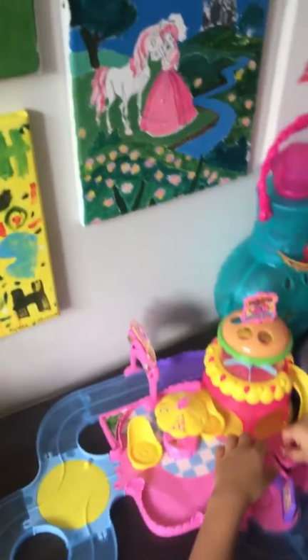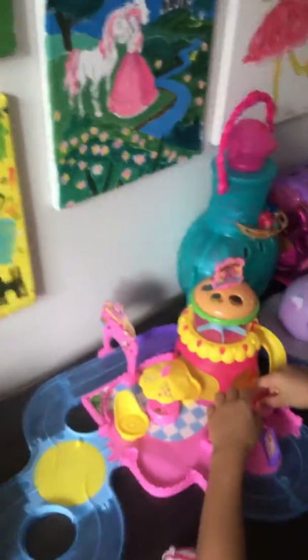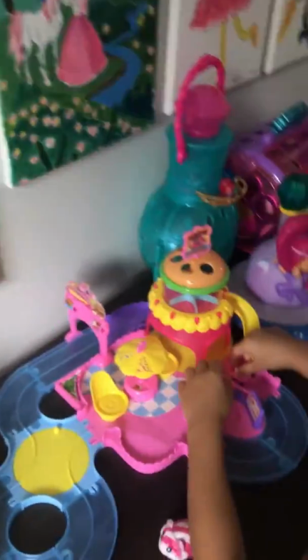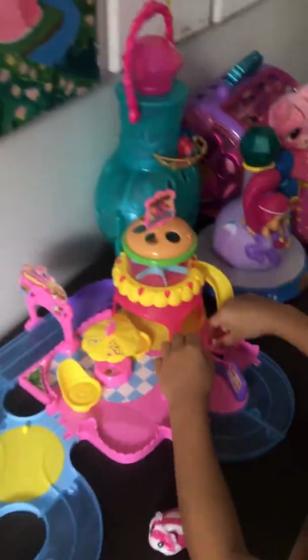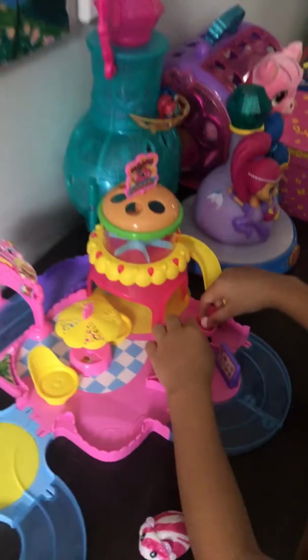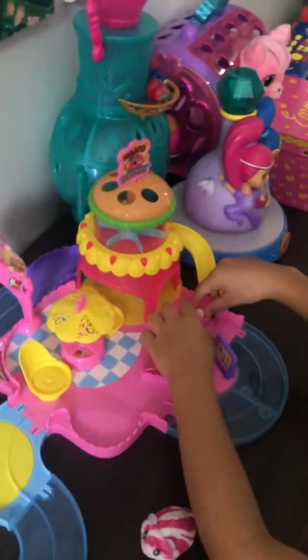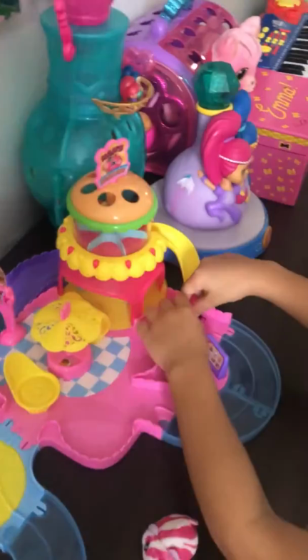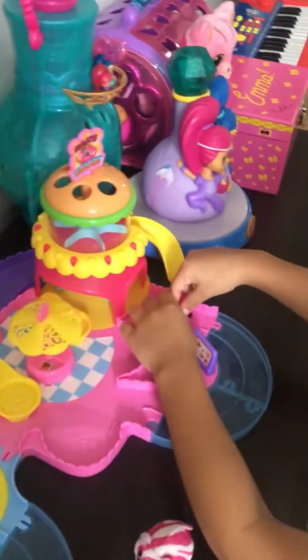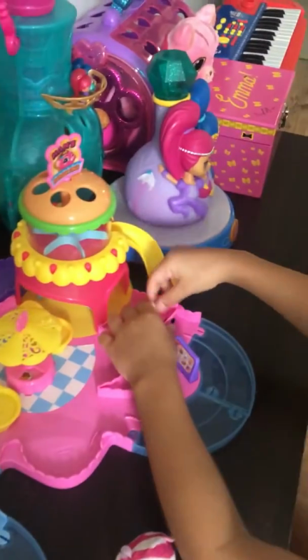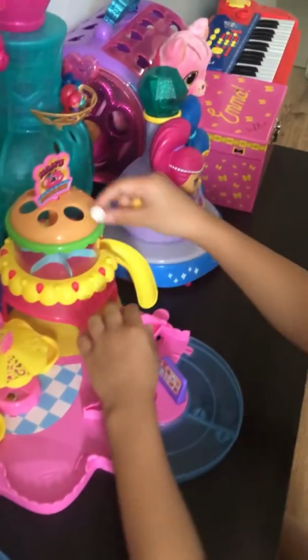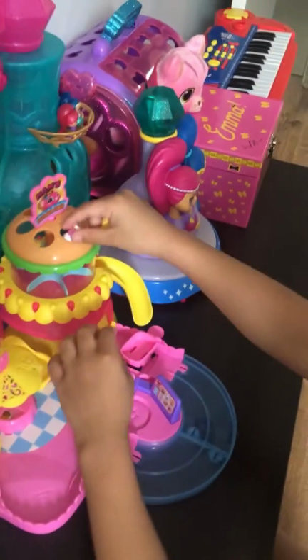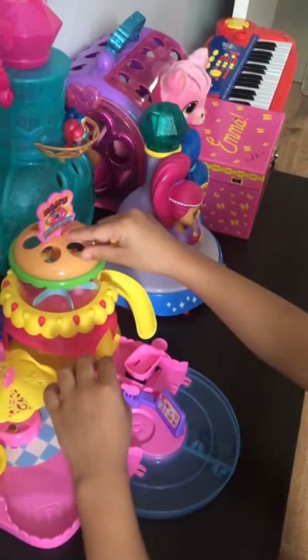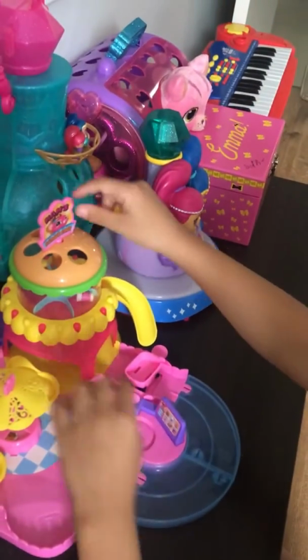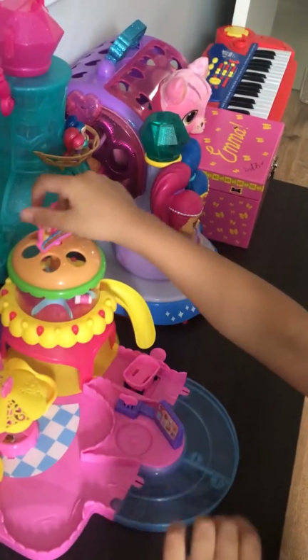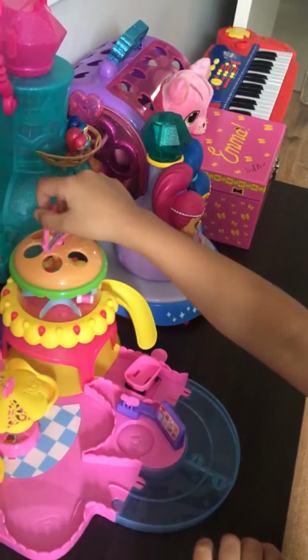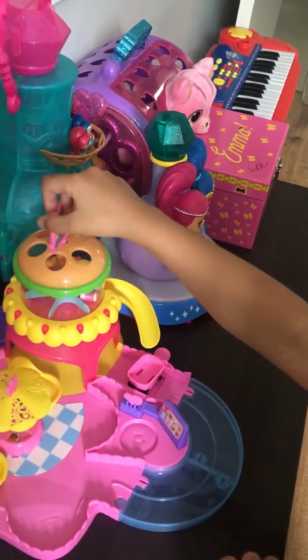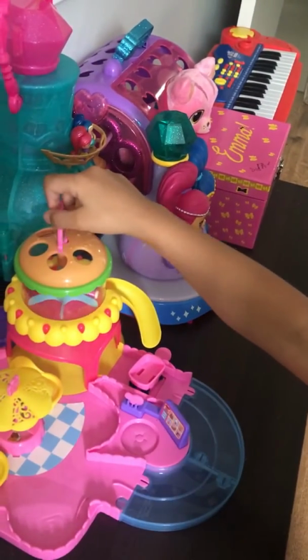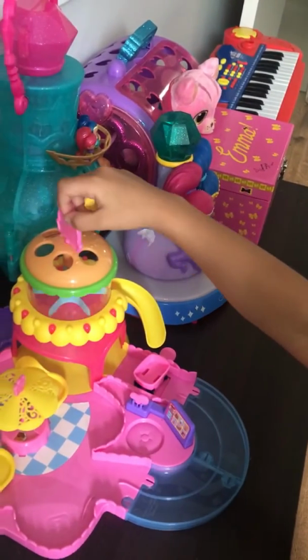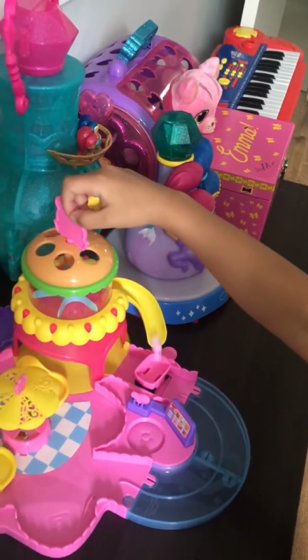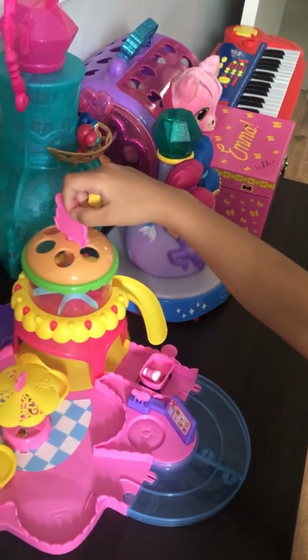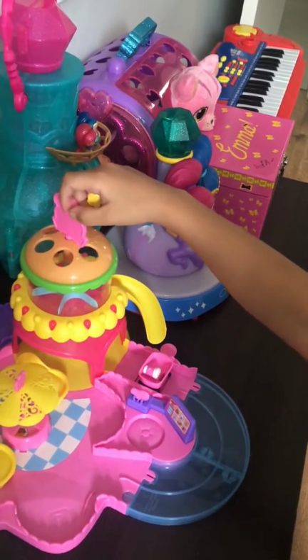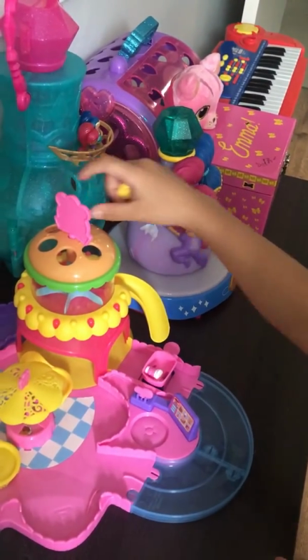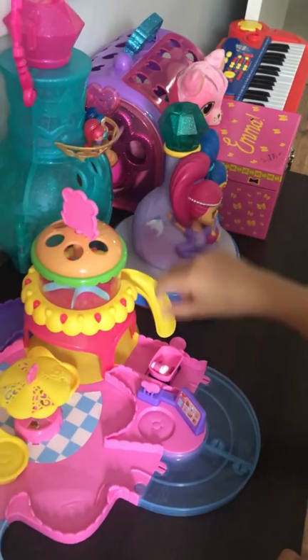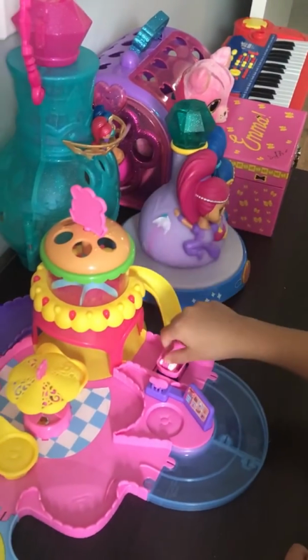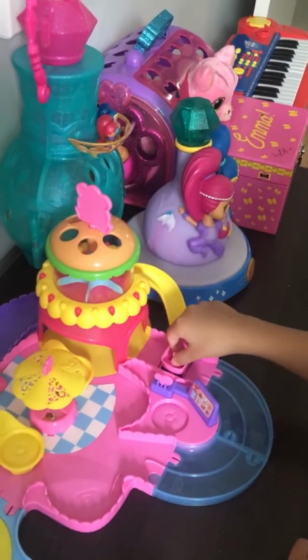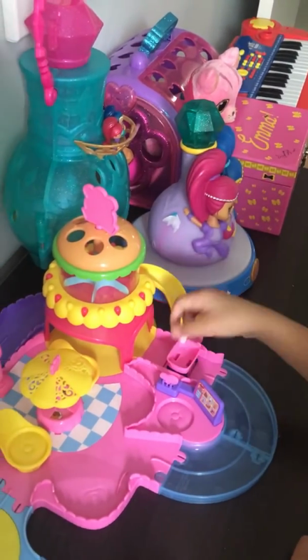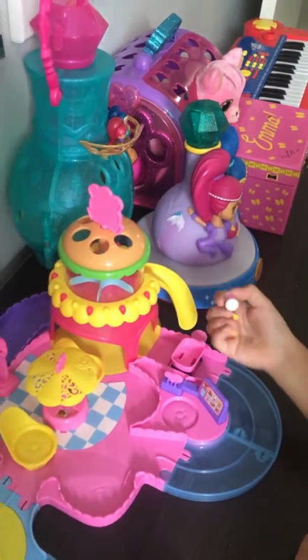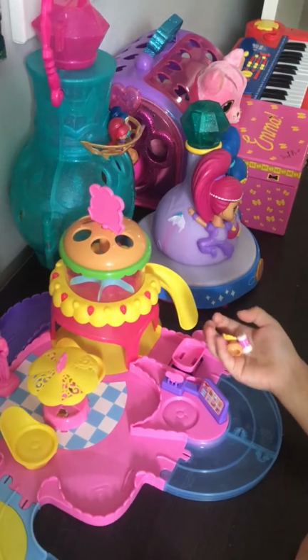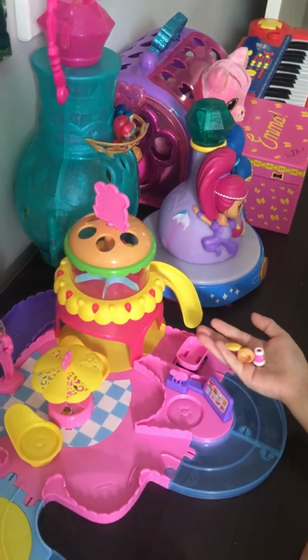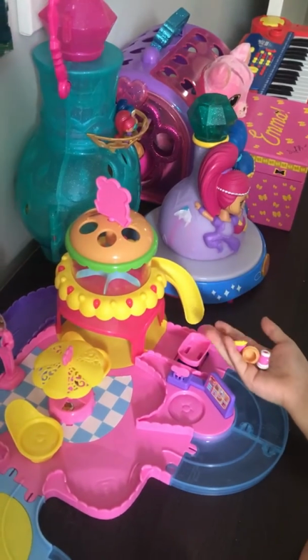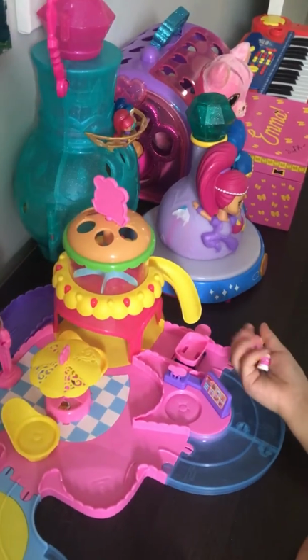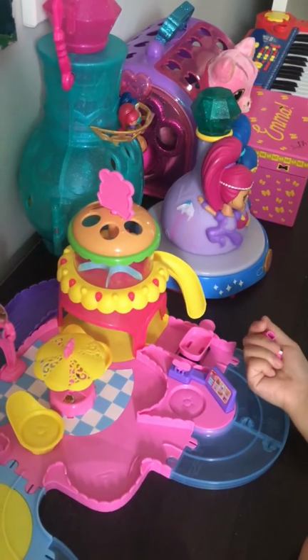Let me see how it slides. Ooh, that's the order. Order number one.